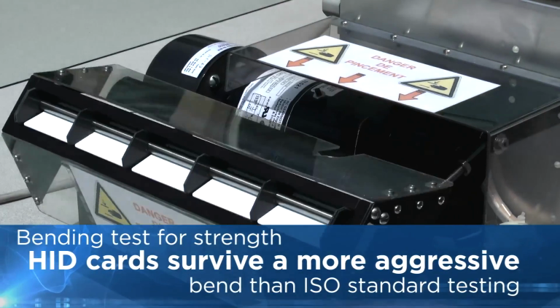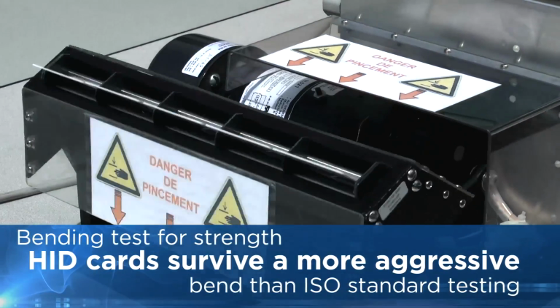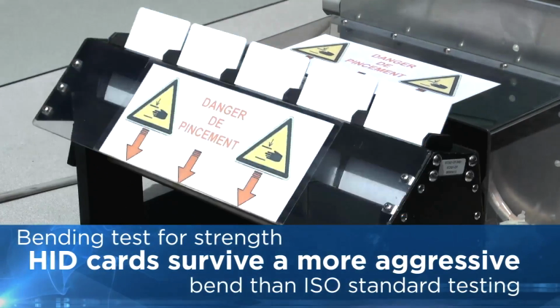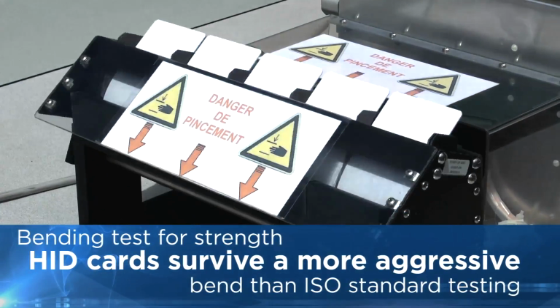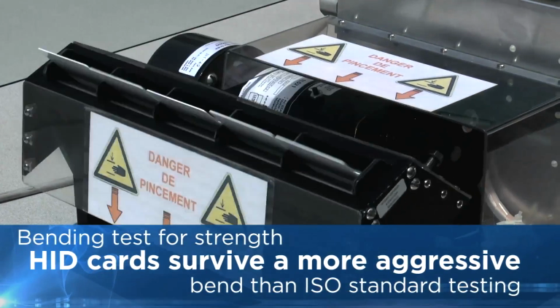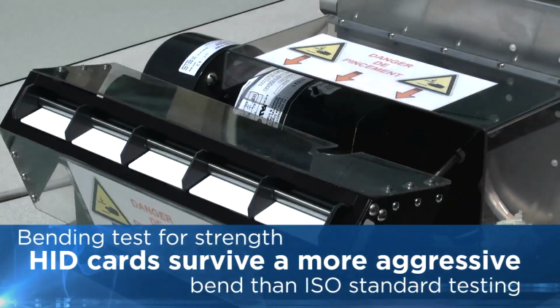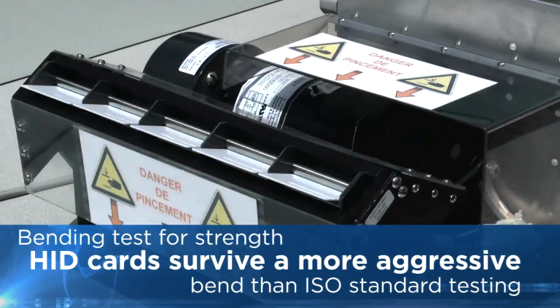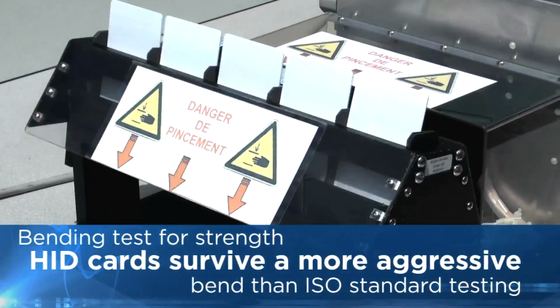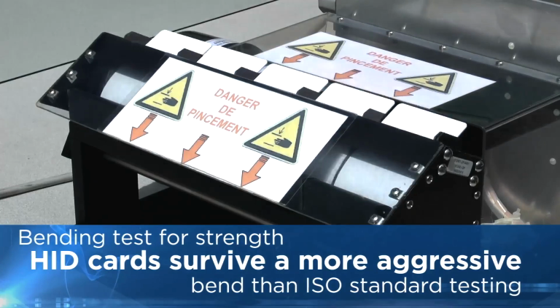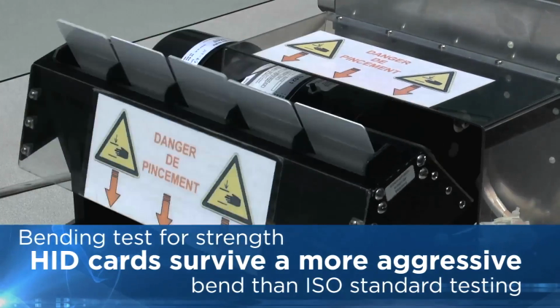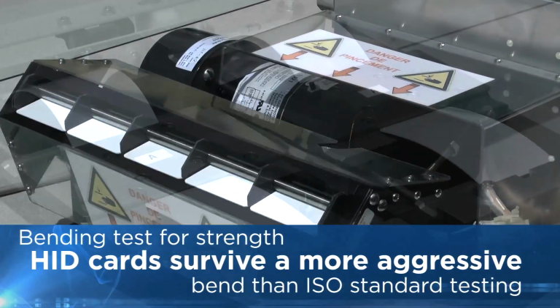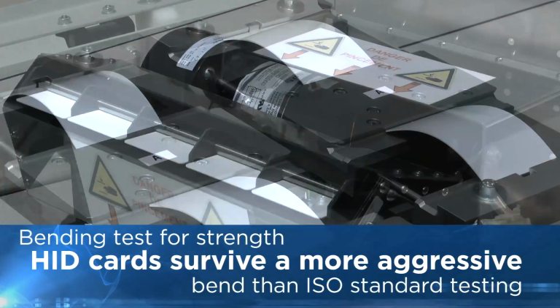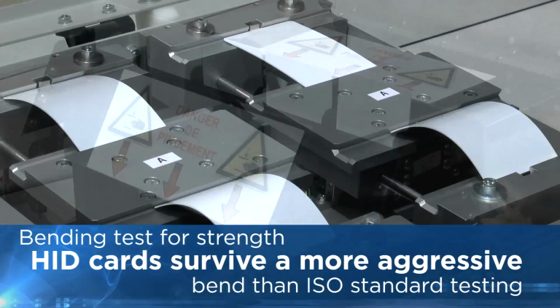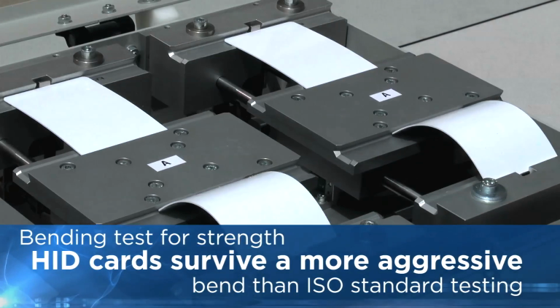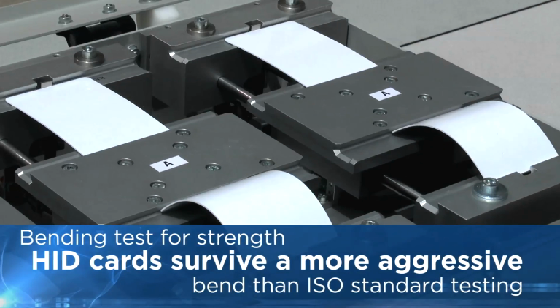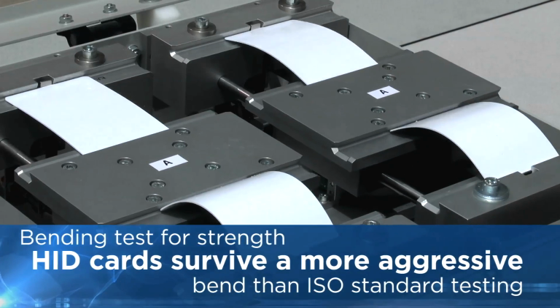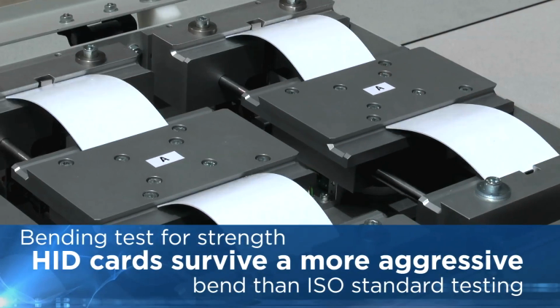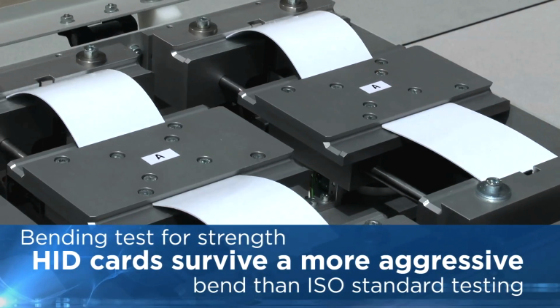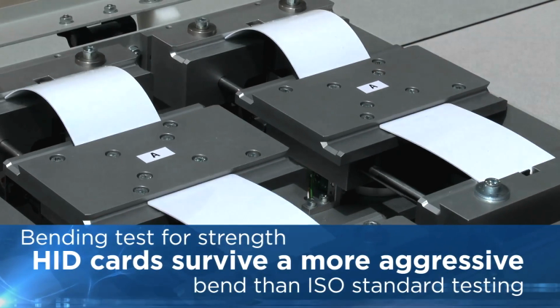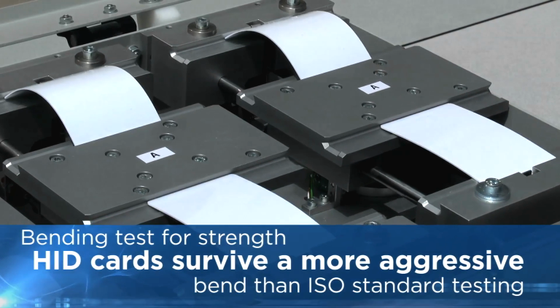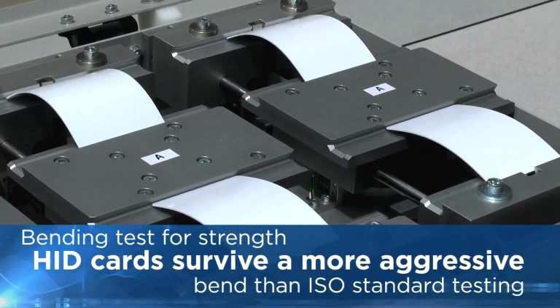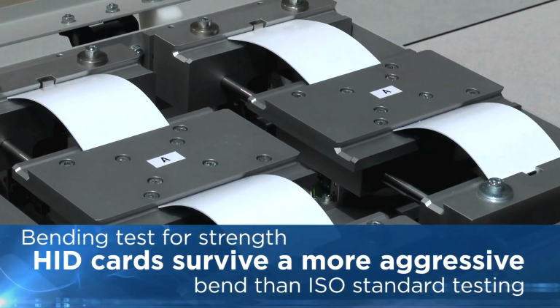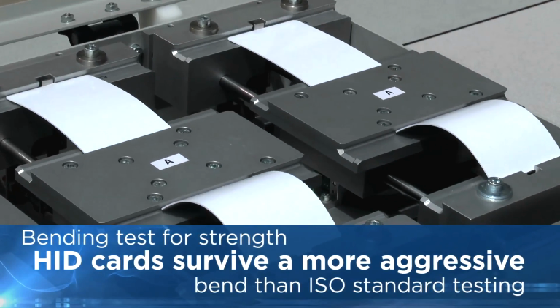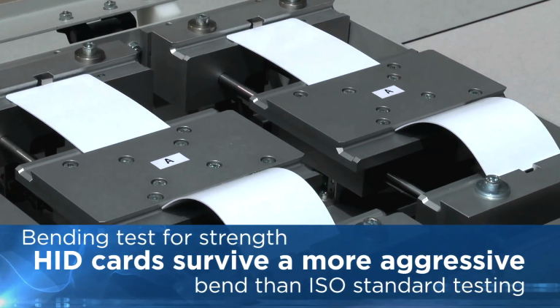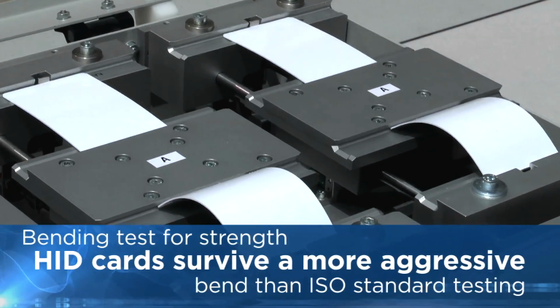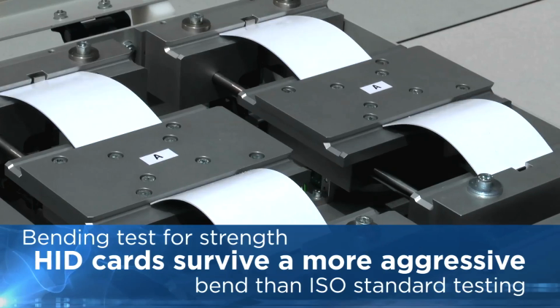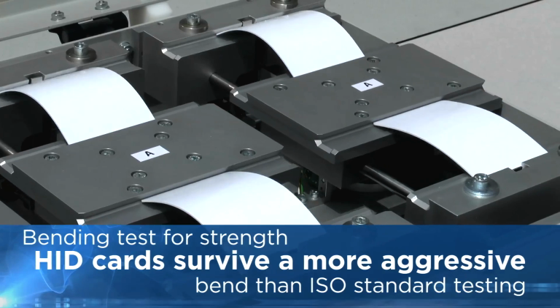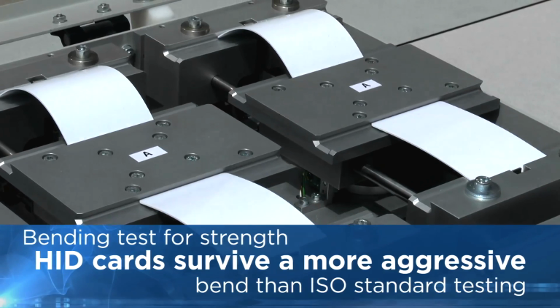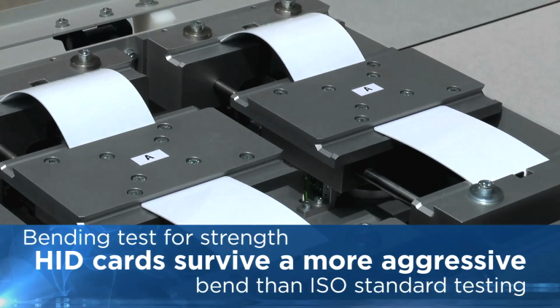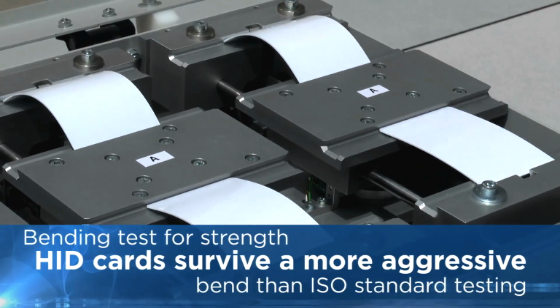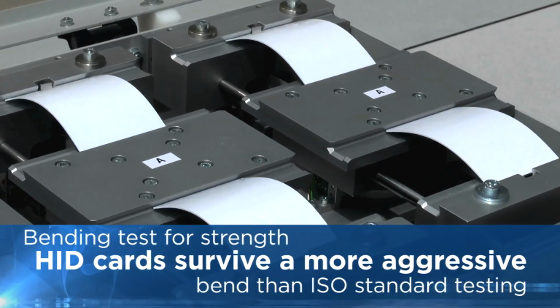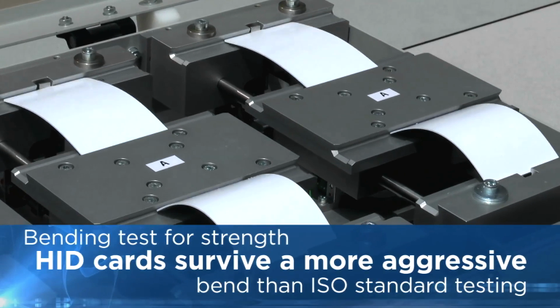HID tags and cards go through a series of bending tests and are engineered to survive a more aggressive bend than ISO standard testing requires.